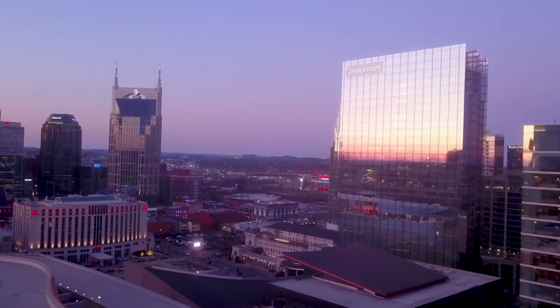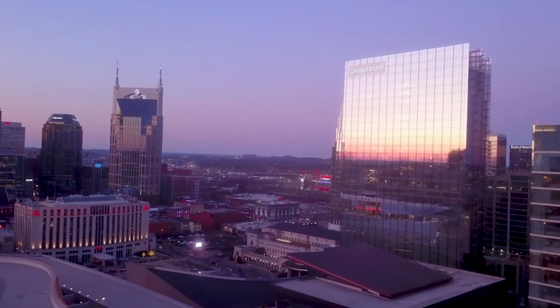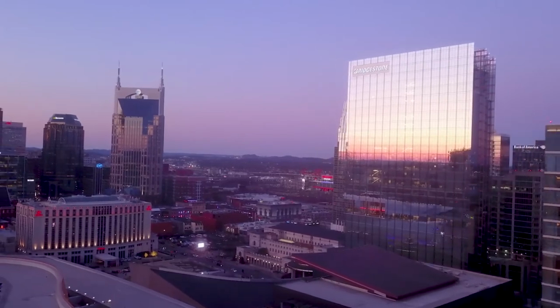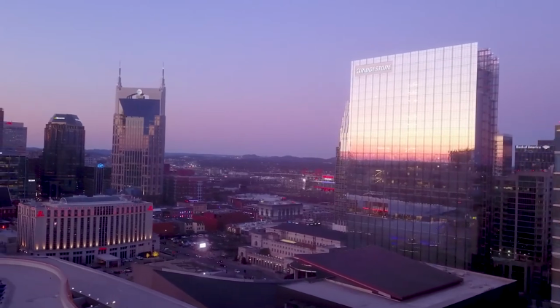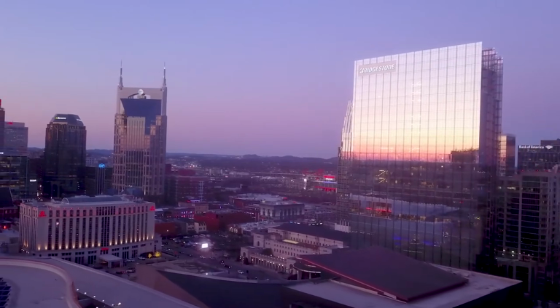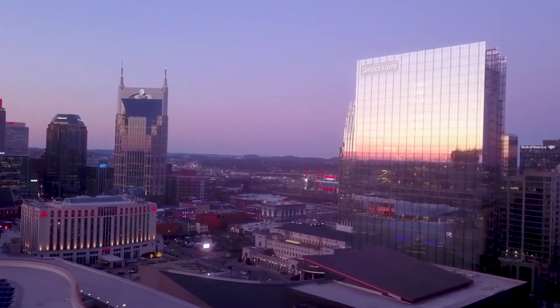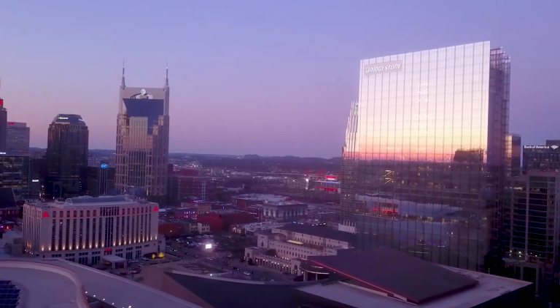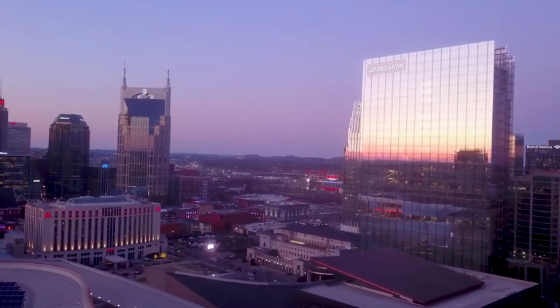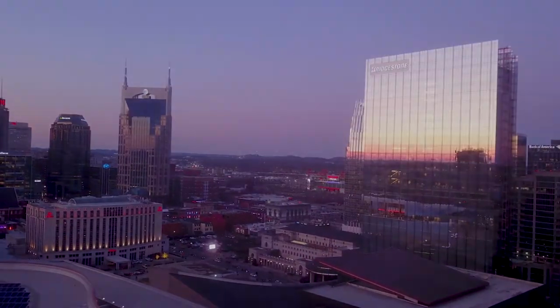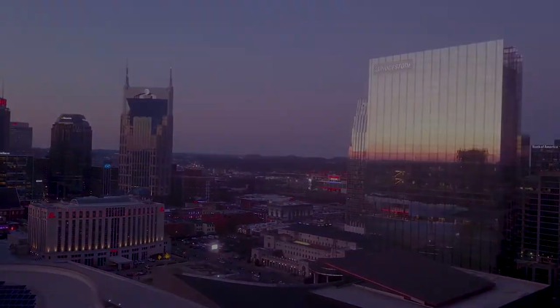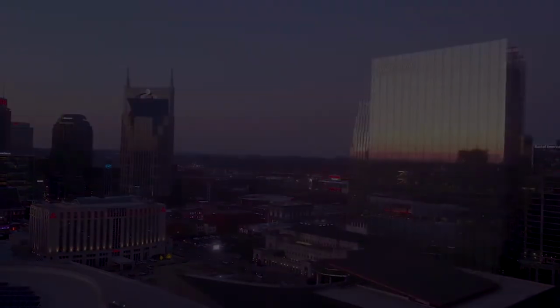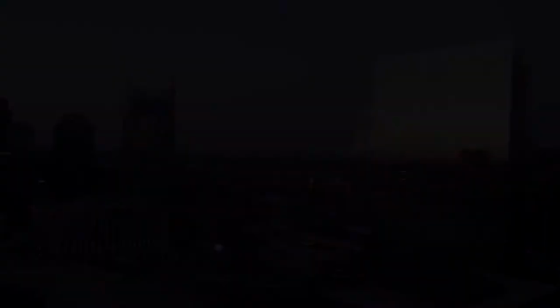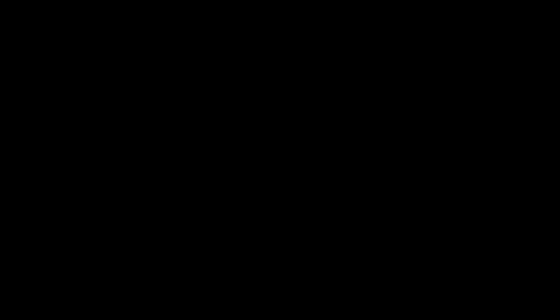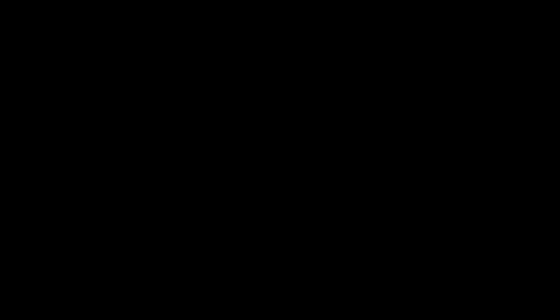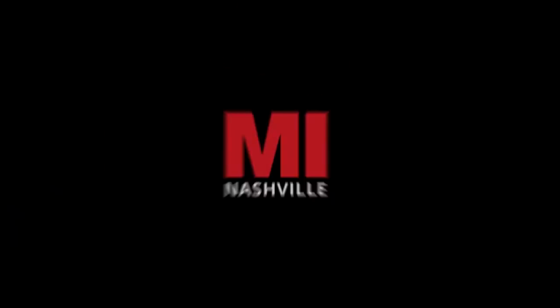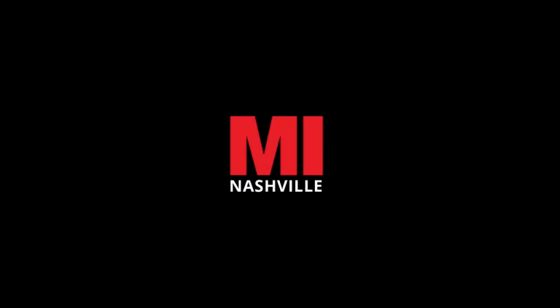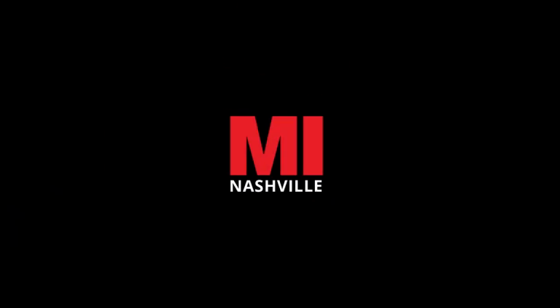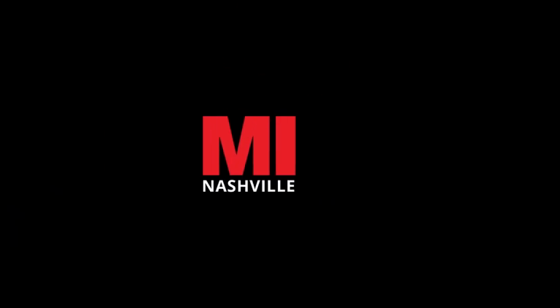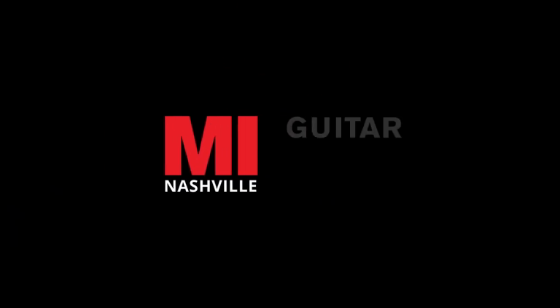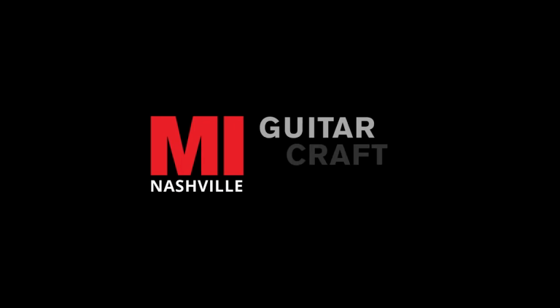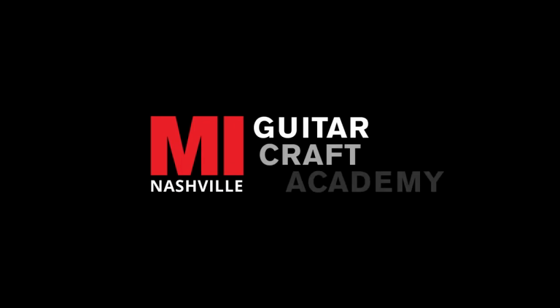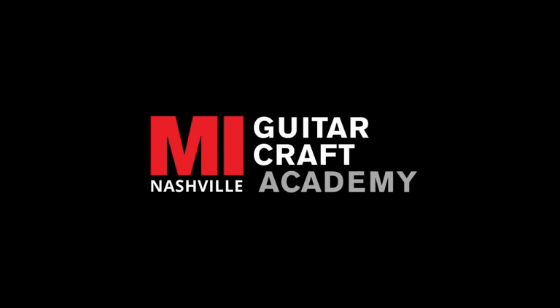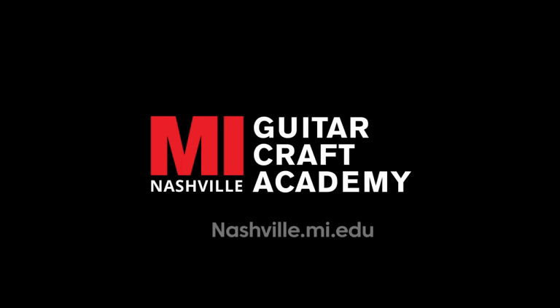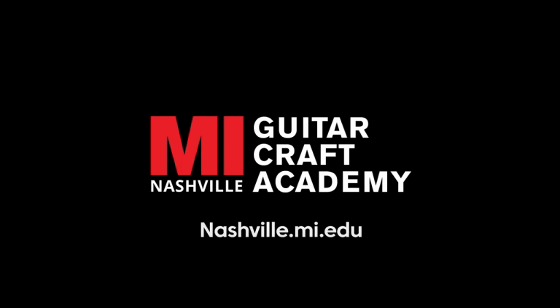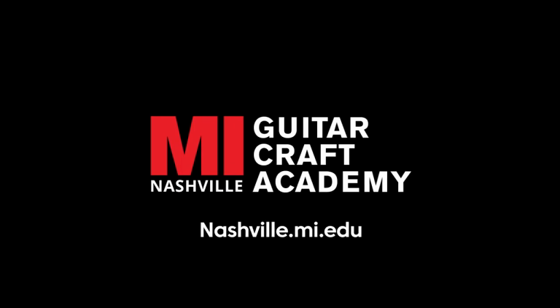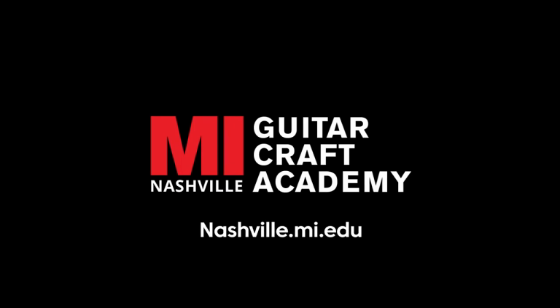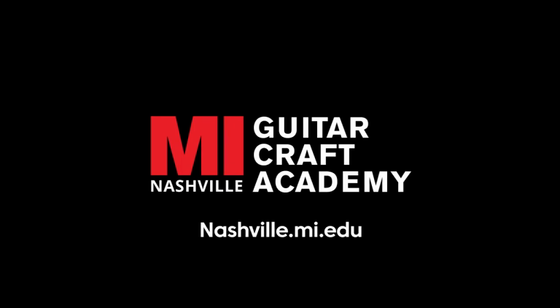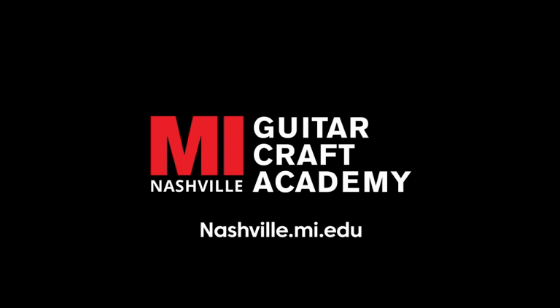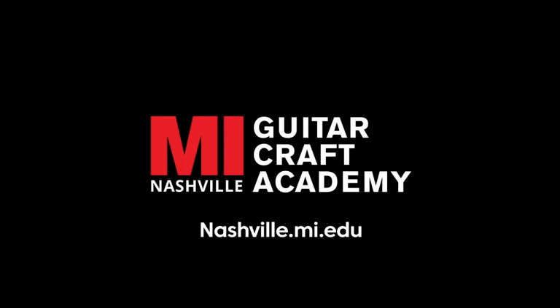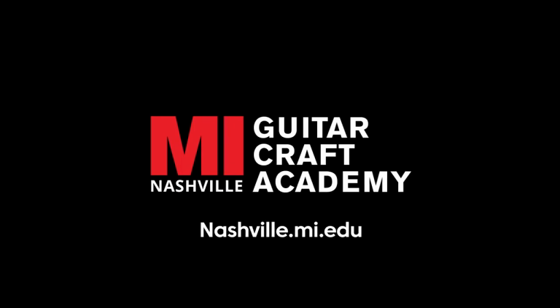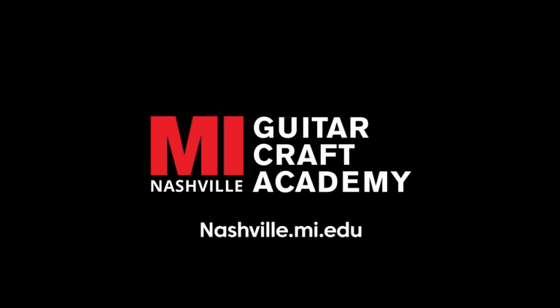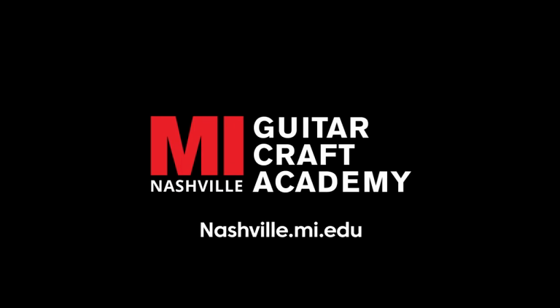So are you ready to get your hands dirty? To learn more about a career in luthering, visit nashville.mi.edu.